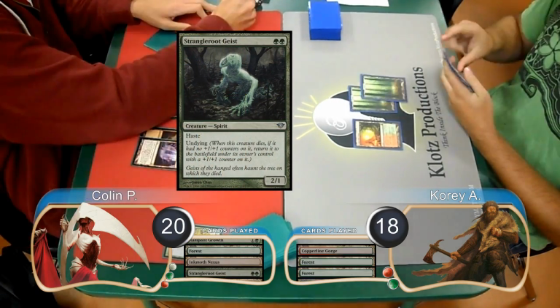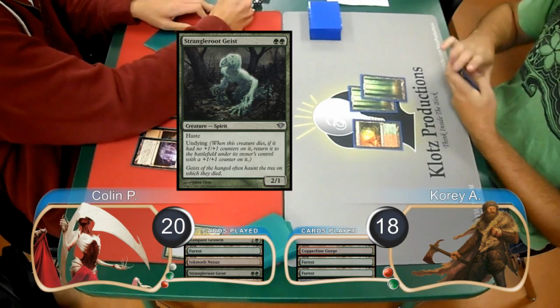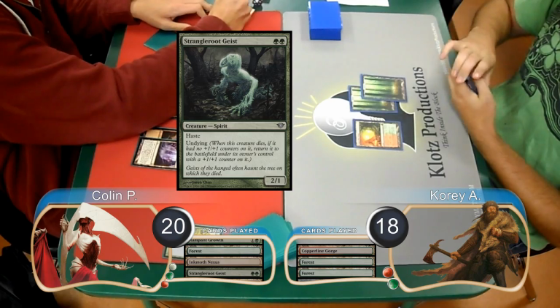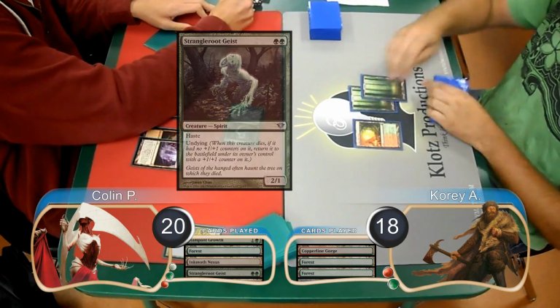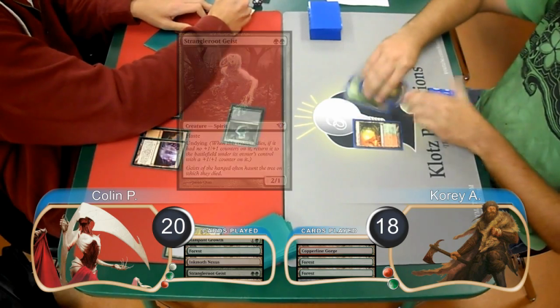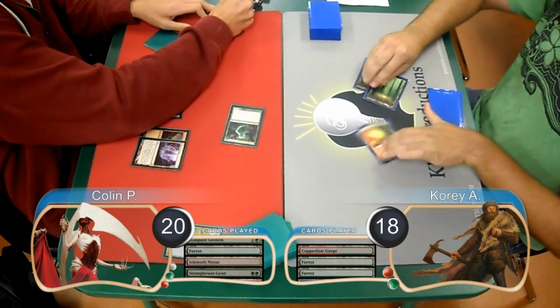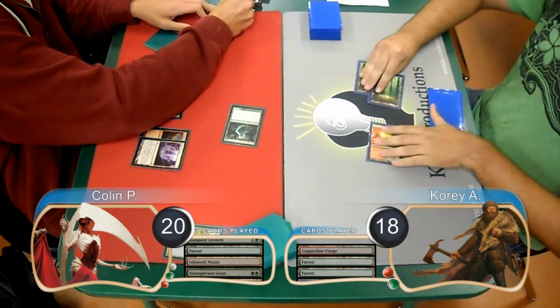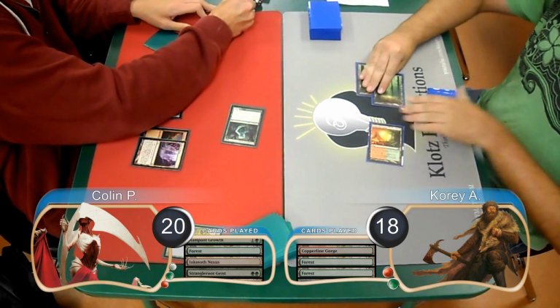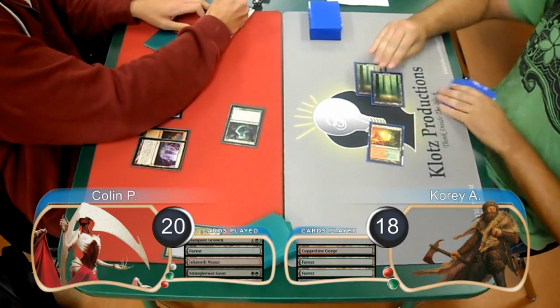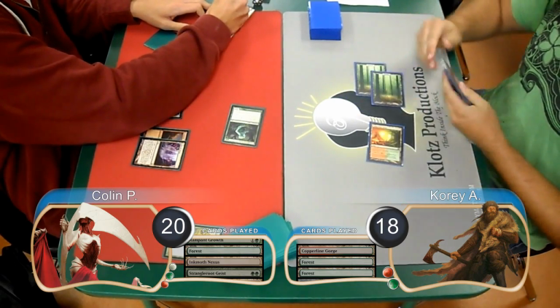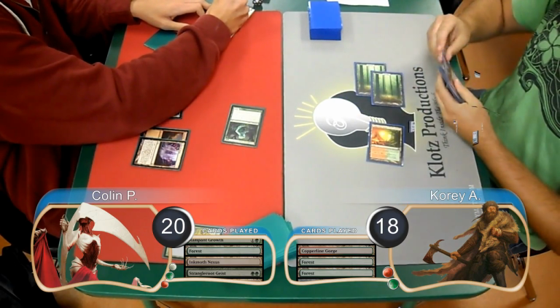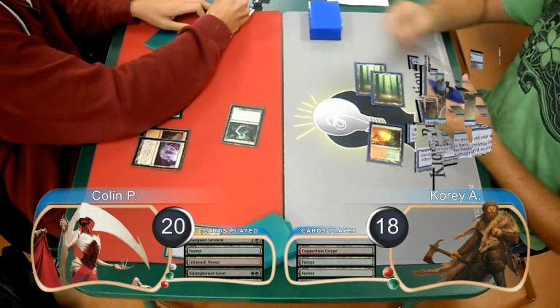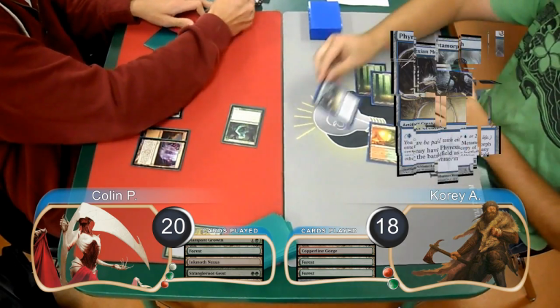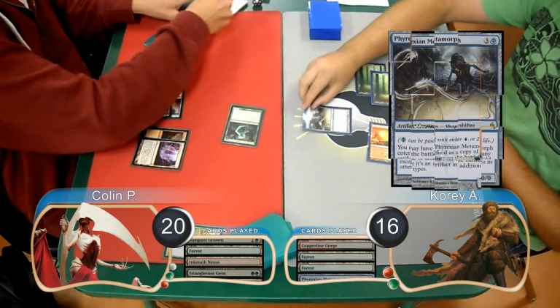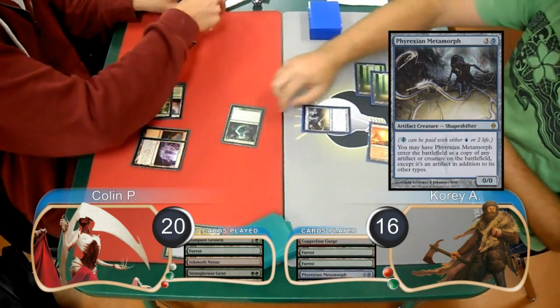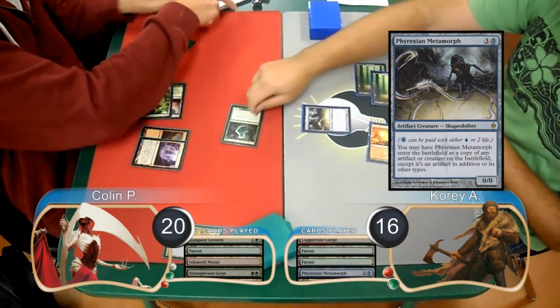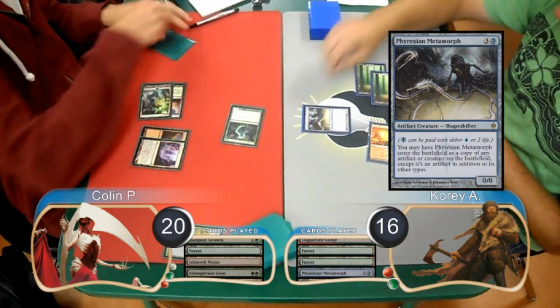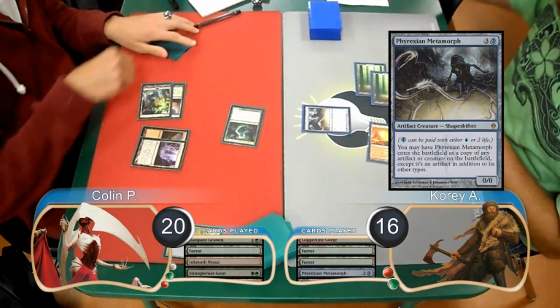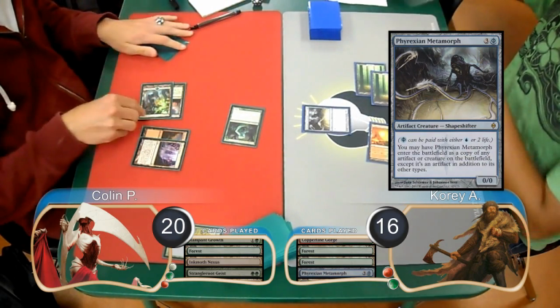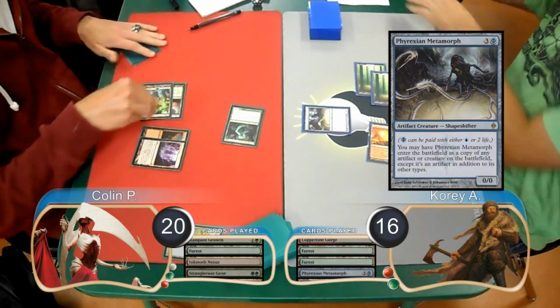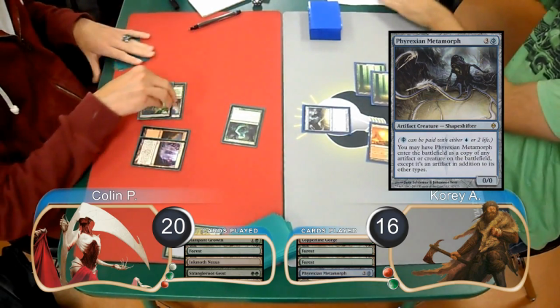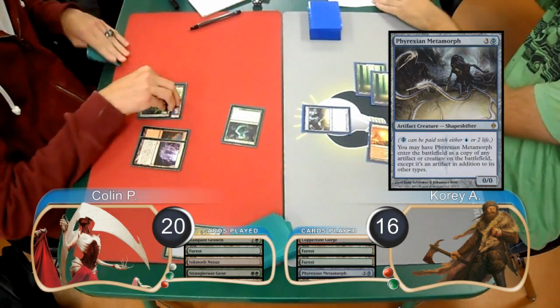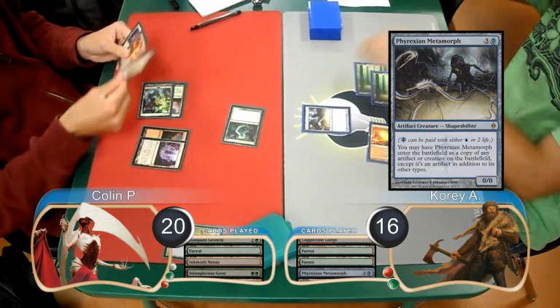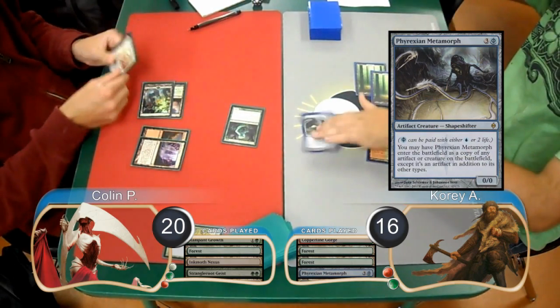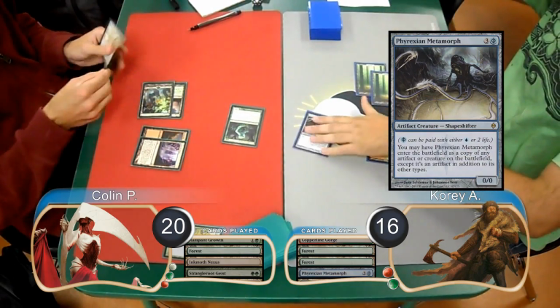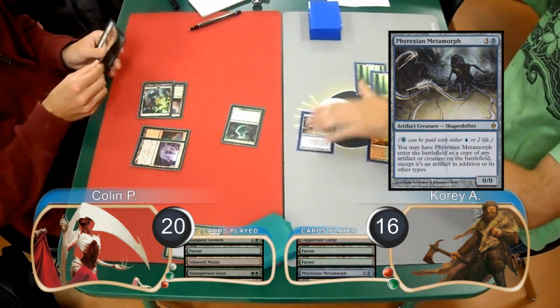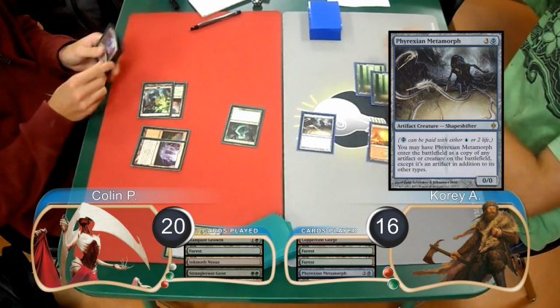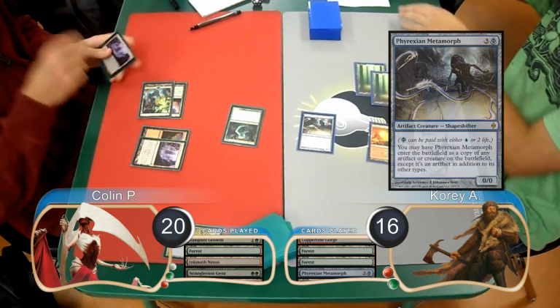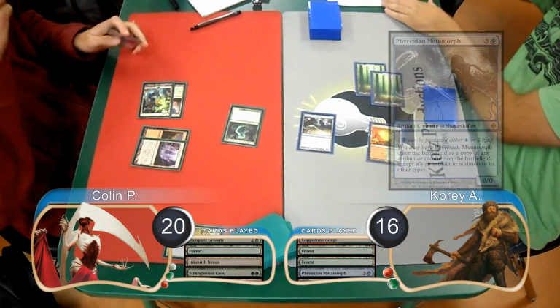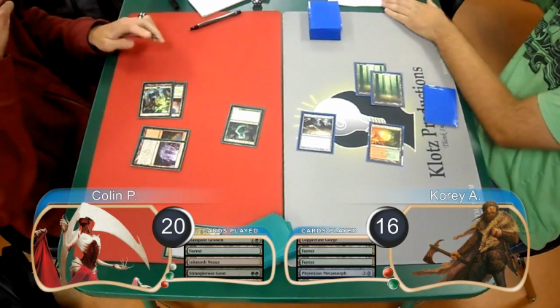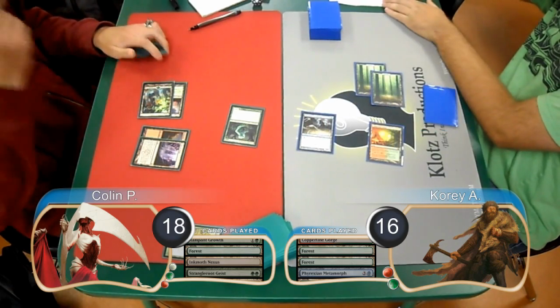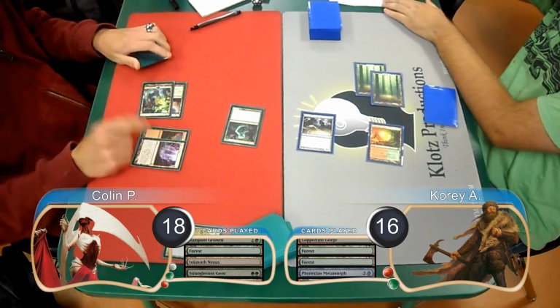Cory went to 16 on his turn to play a Phyrexian Metamorph and copied the Strangleroot Geist. He then attacked with it, dropping Collin to 18.